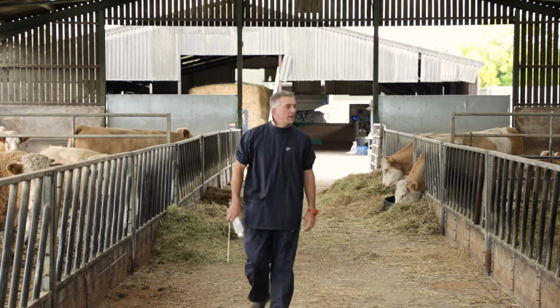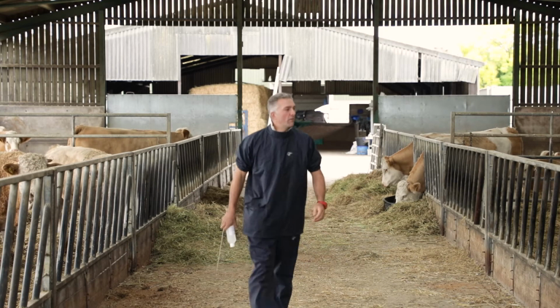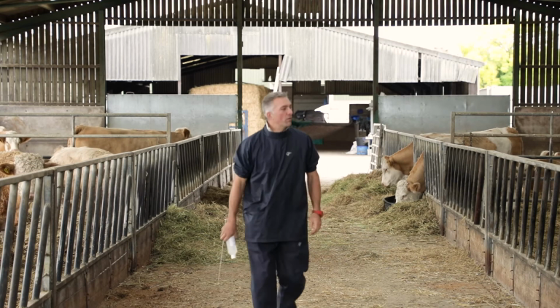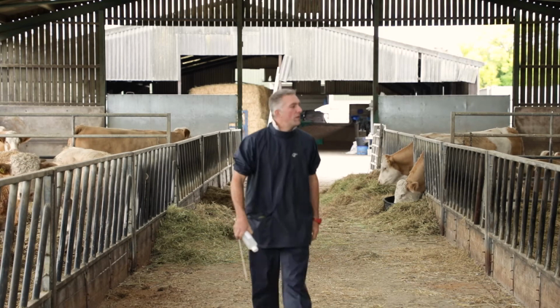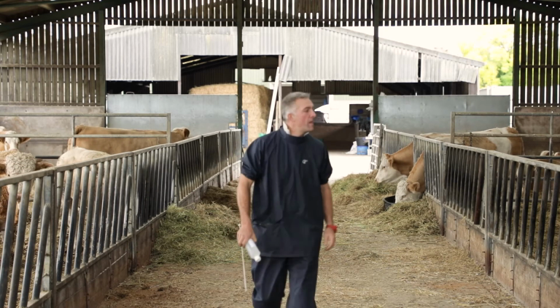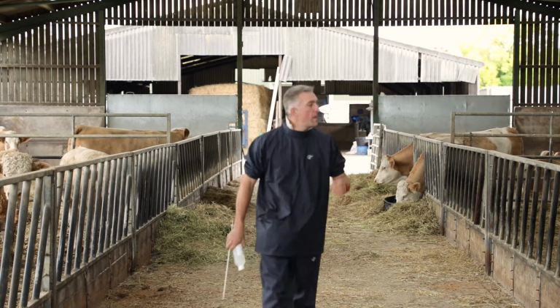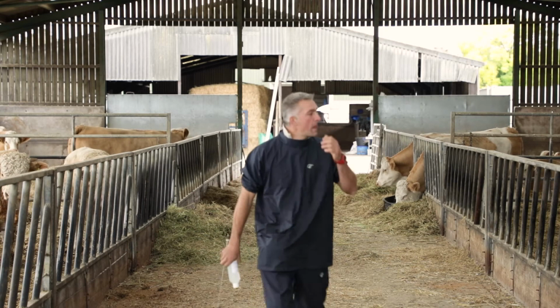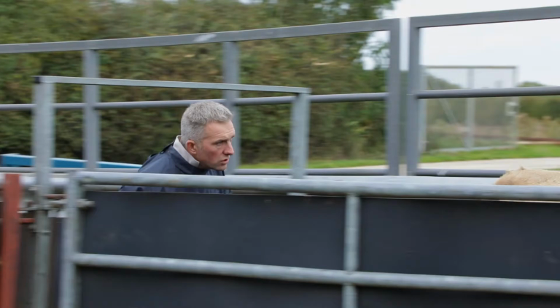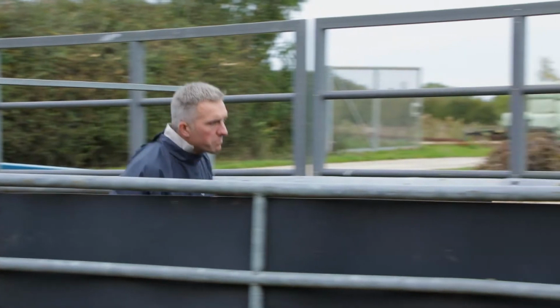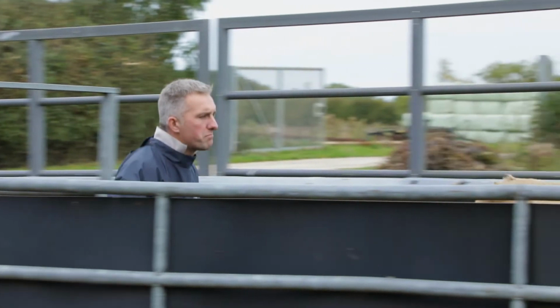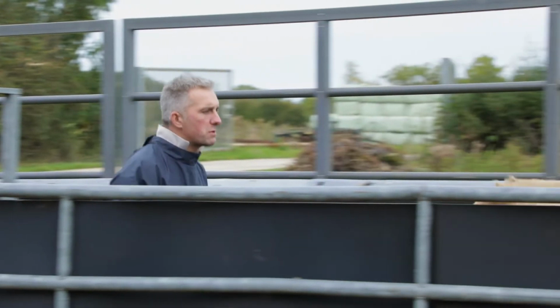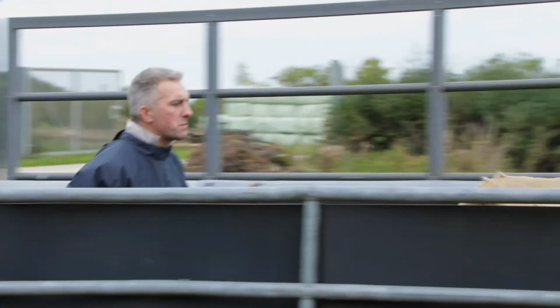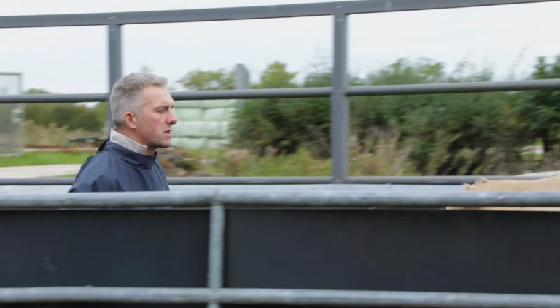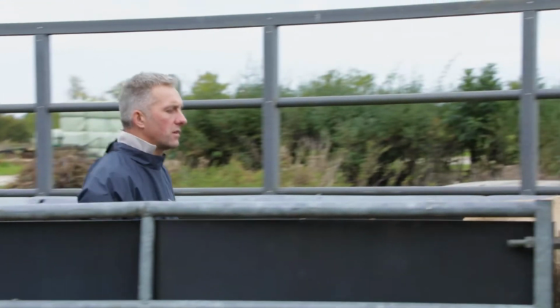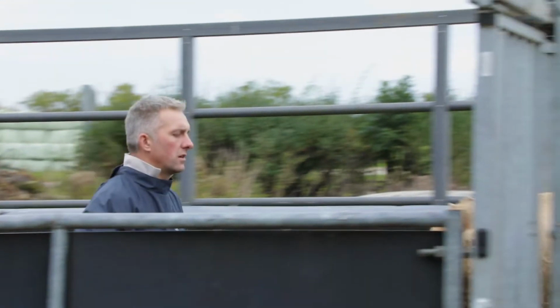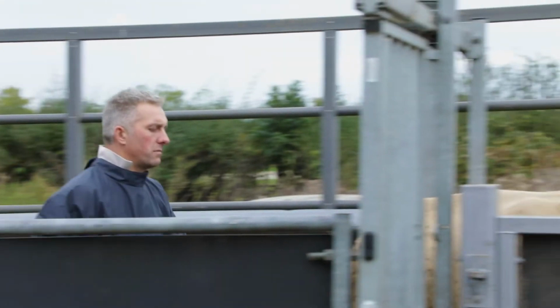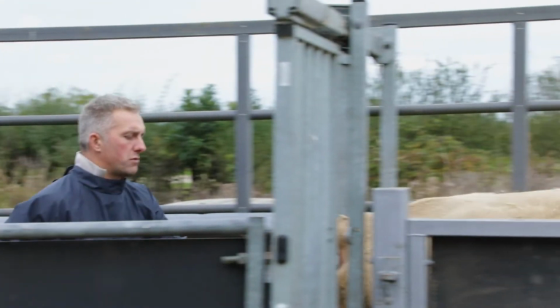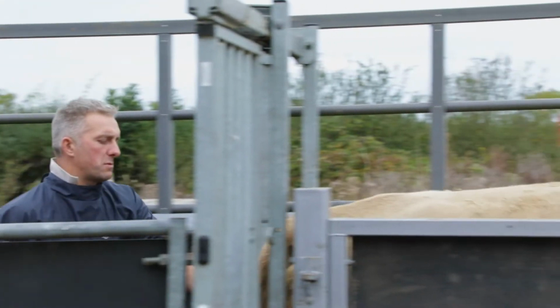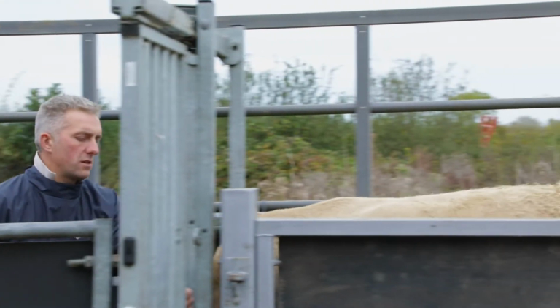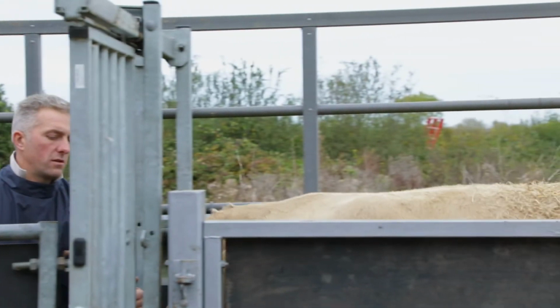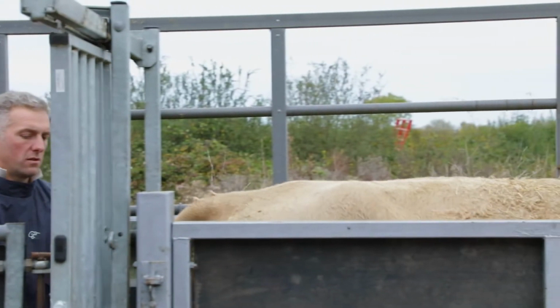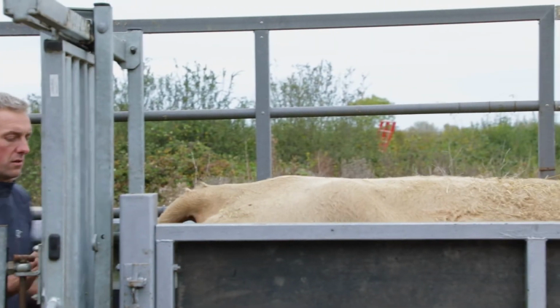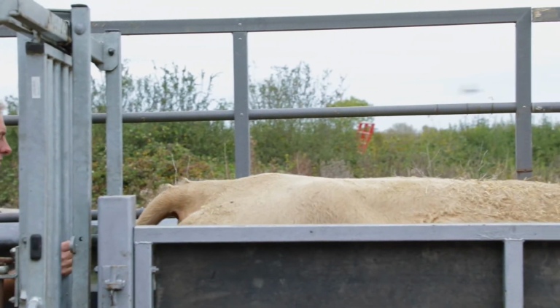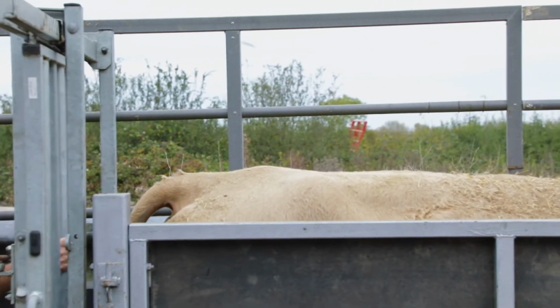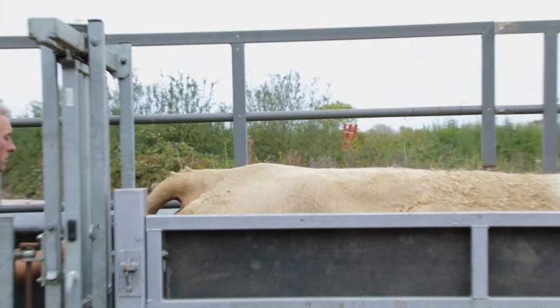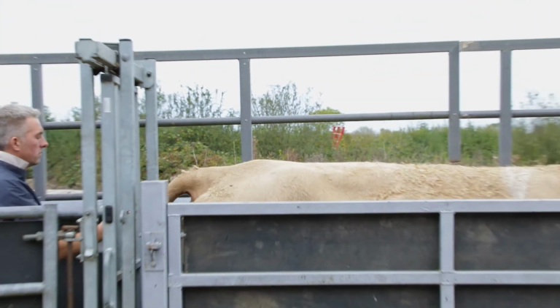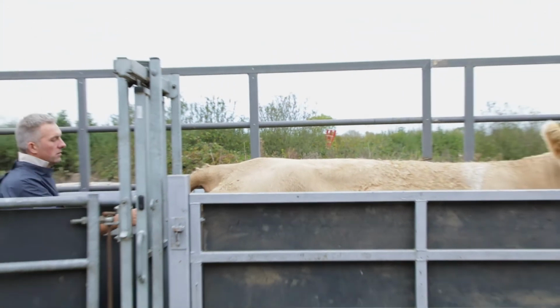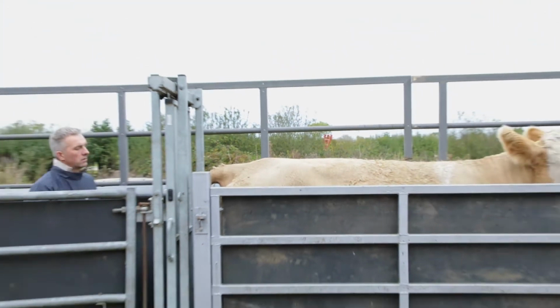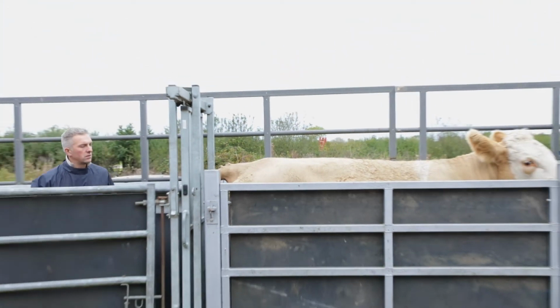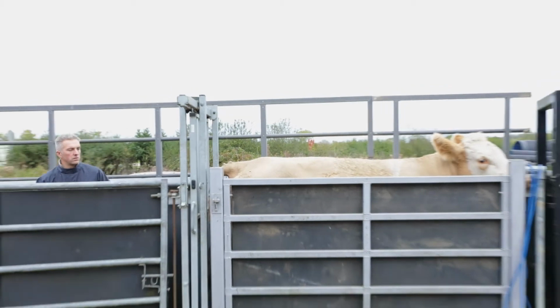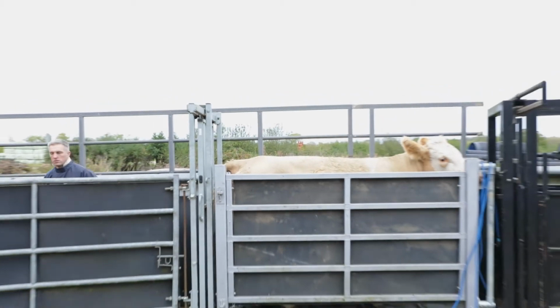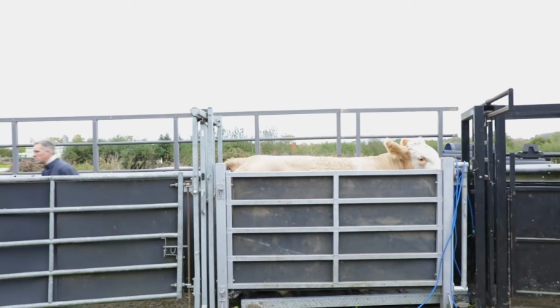James Shuler farms a herd of Pedigree Simmentals near Bicester, Oxfordshire. James did his AI training with Bishopton Vets in Ripon, North Yorkshire this summer.